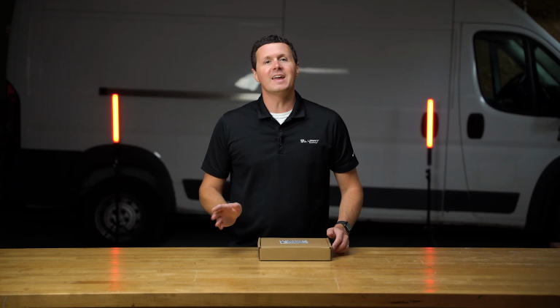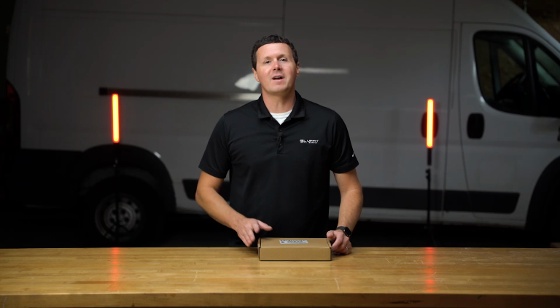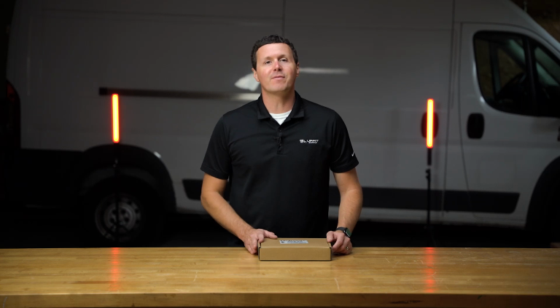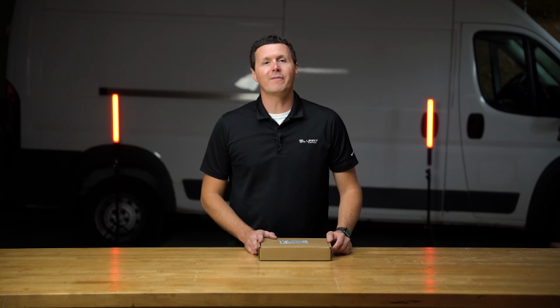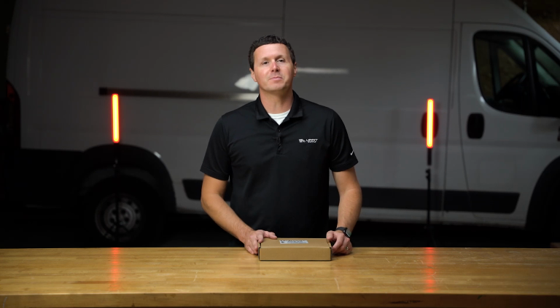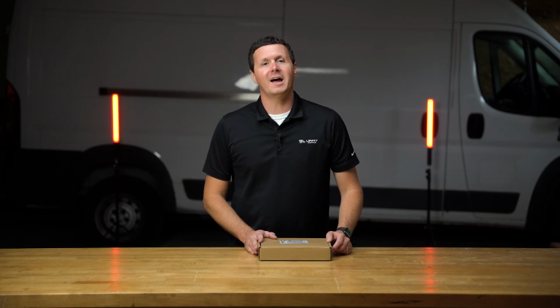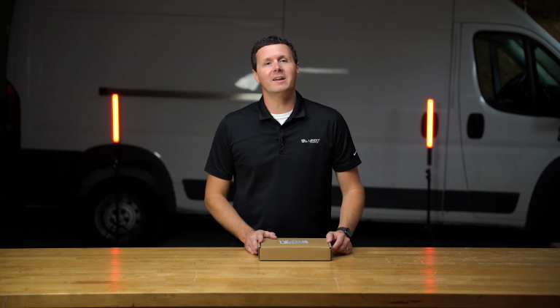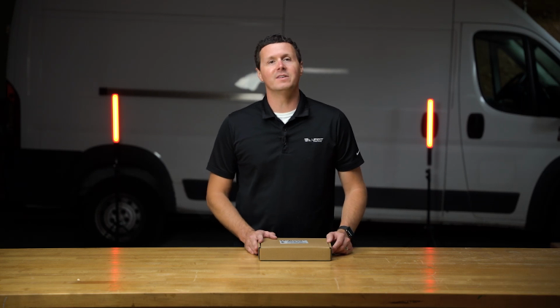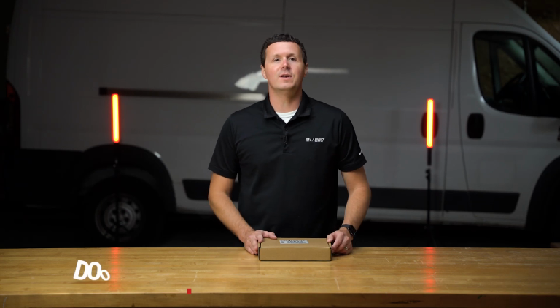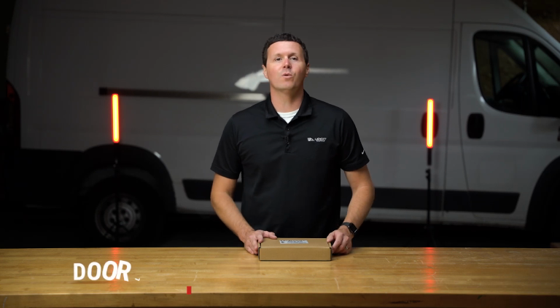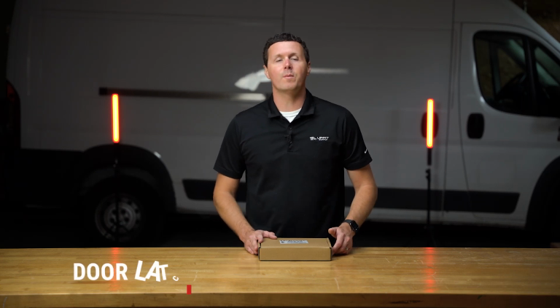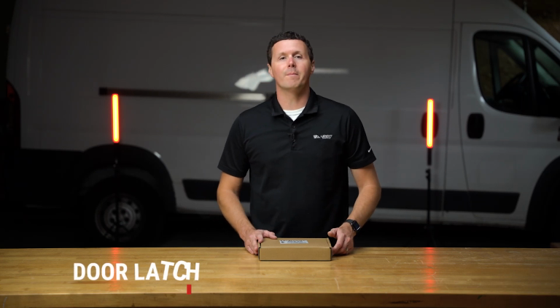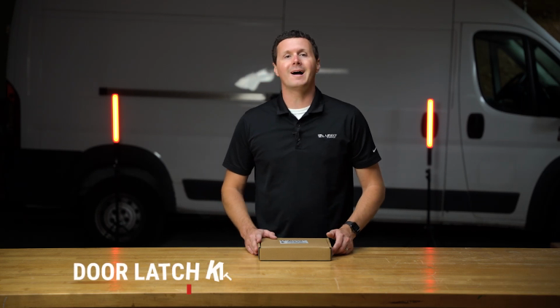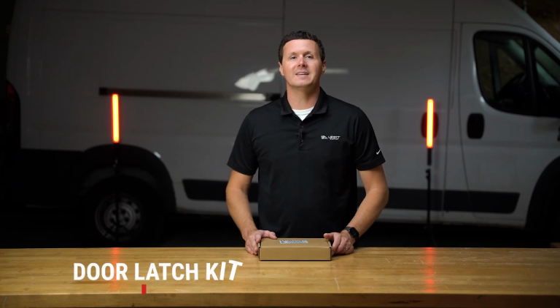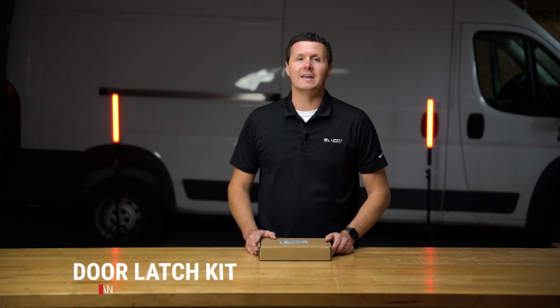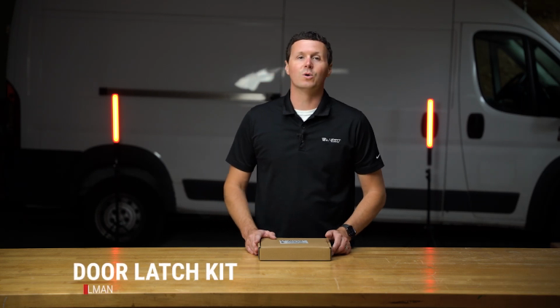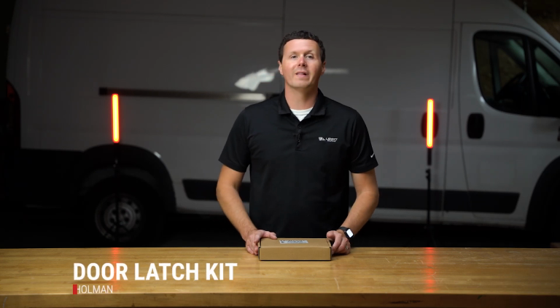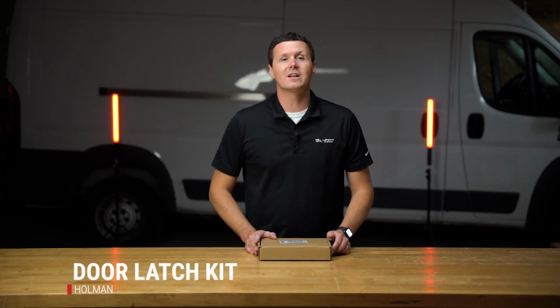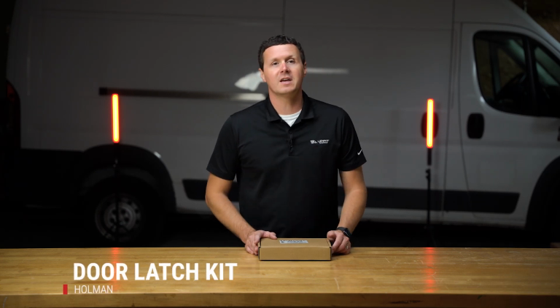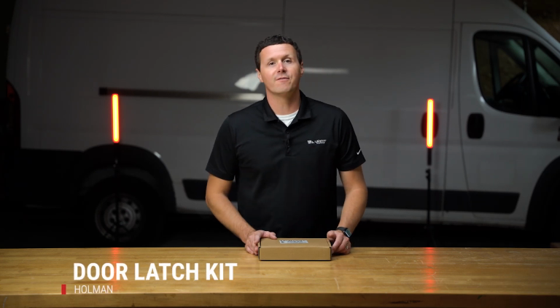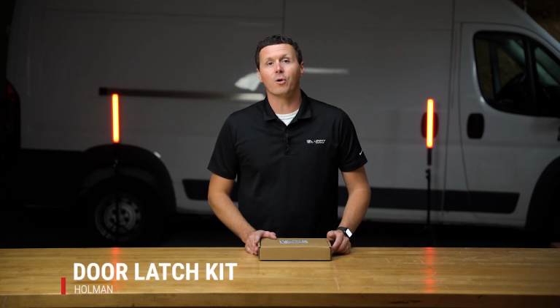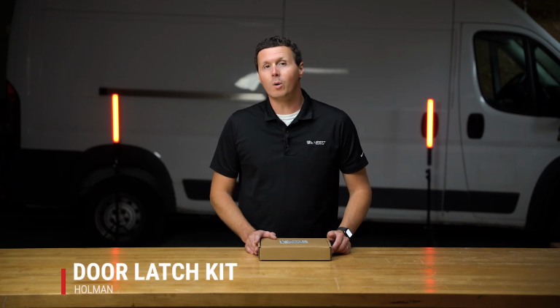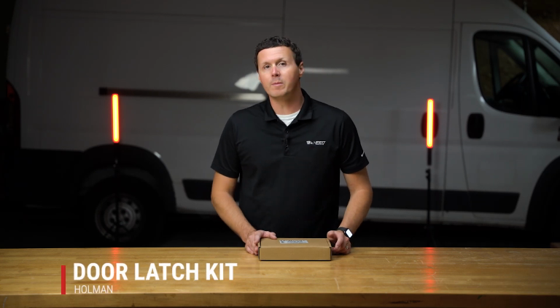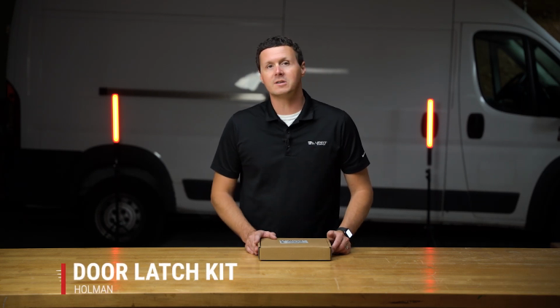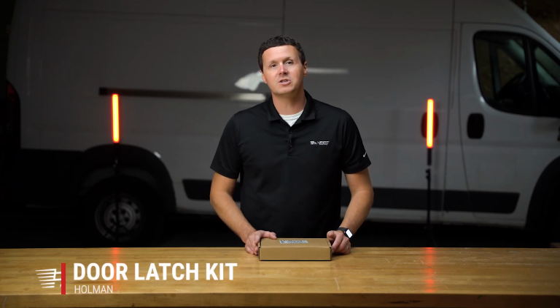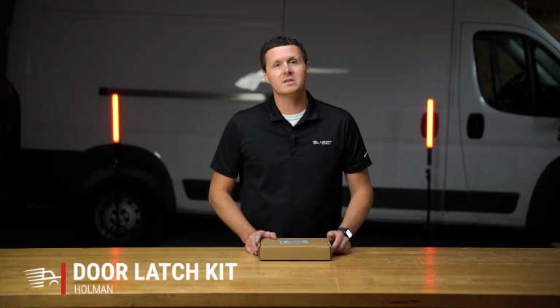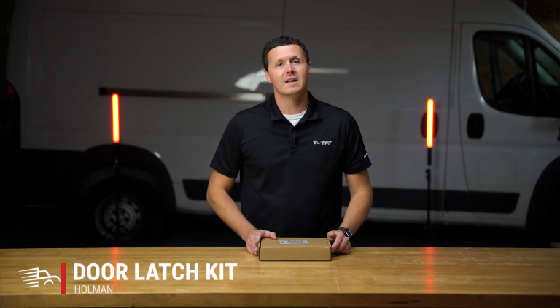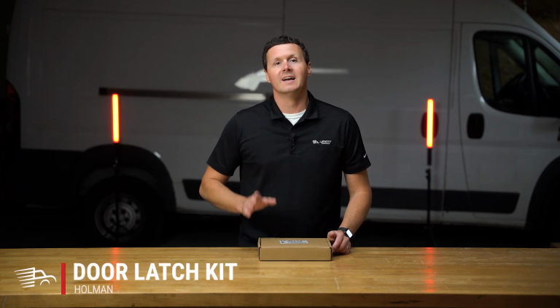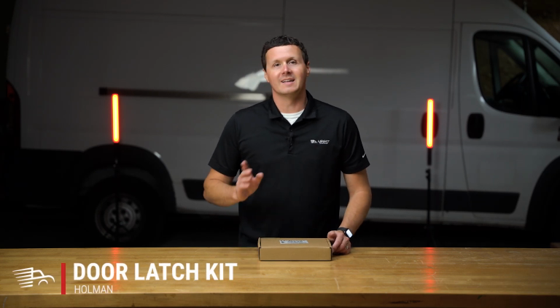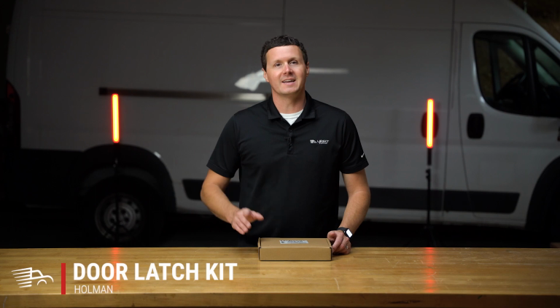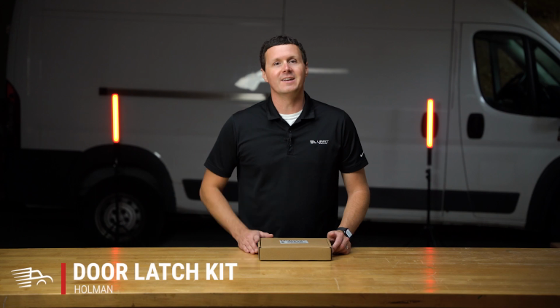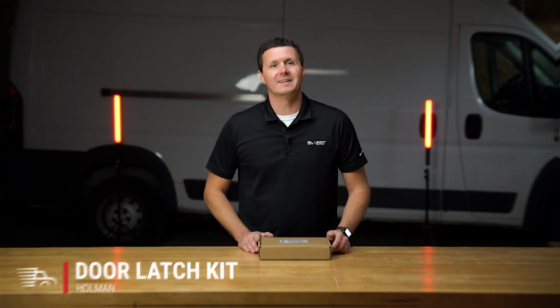Hey, it's Ryan from Muffet Supply, and in this video we're going to be unboxing a door latch kit for Holman partitions. Let's get into it.